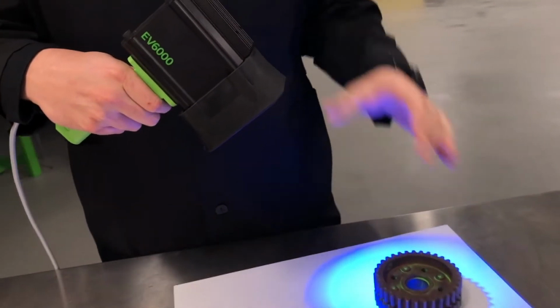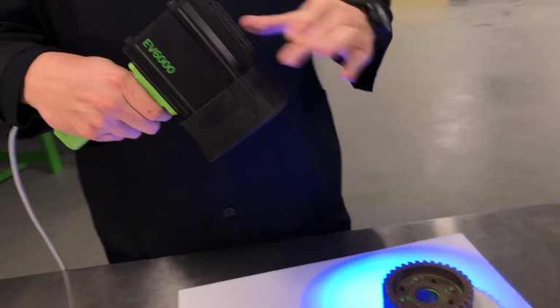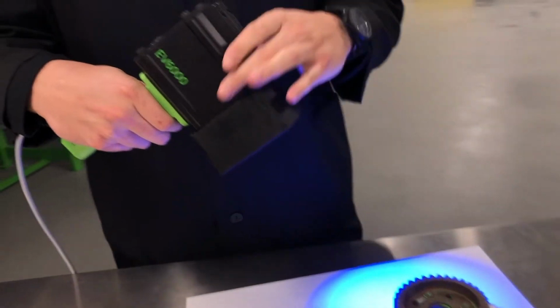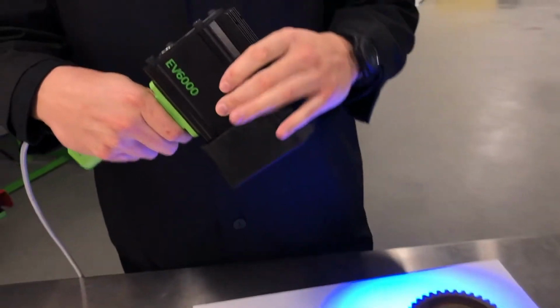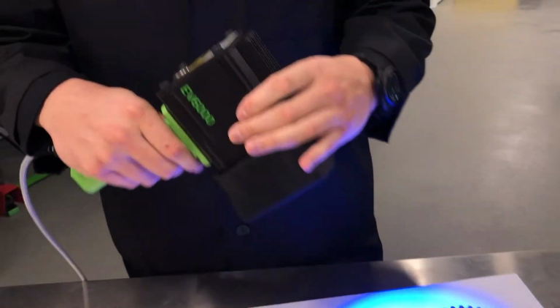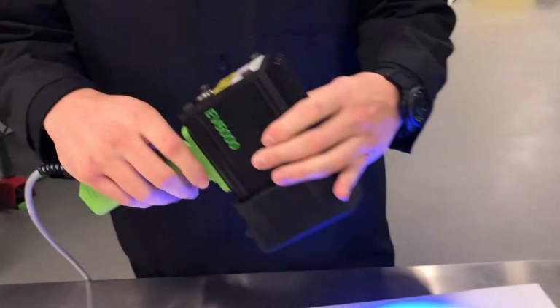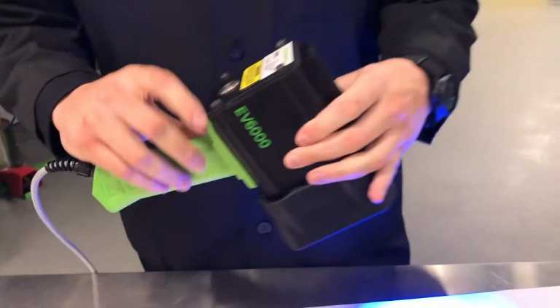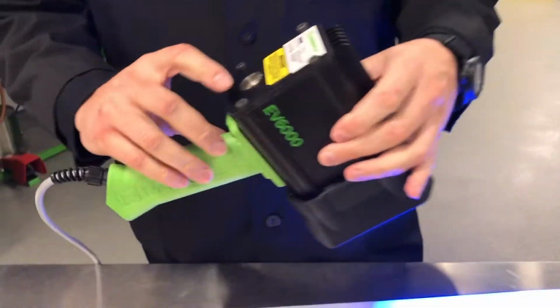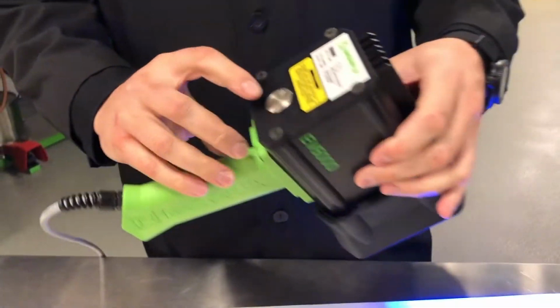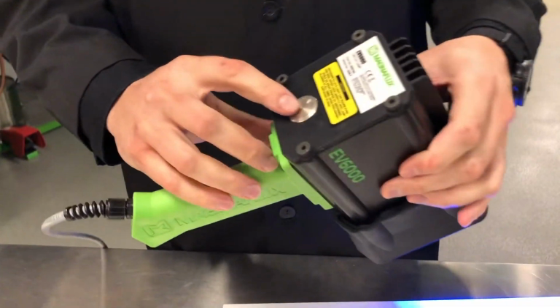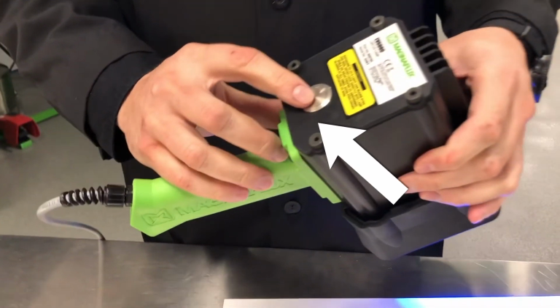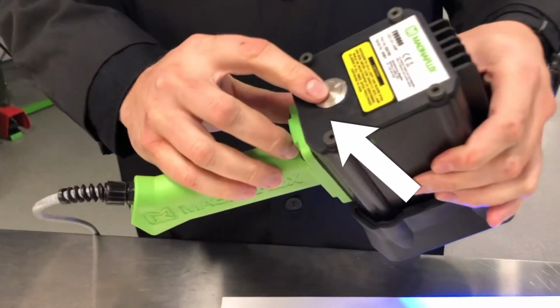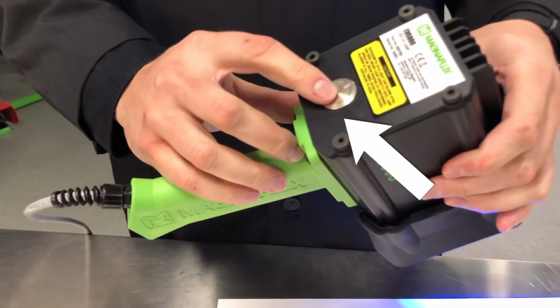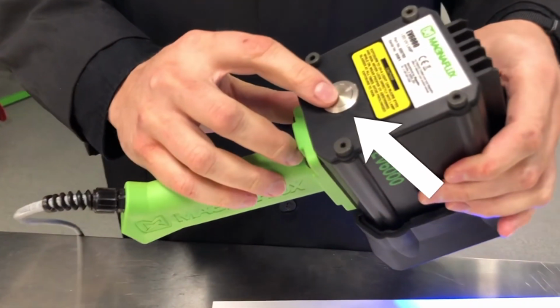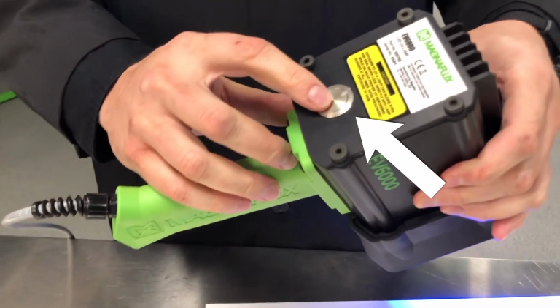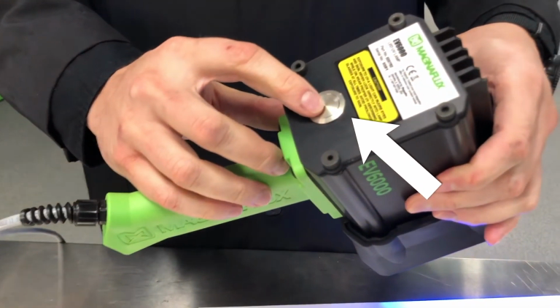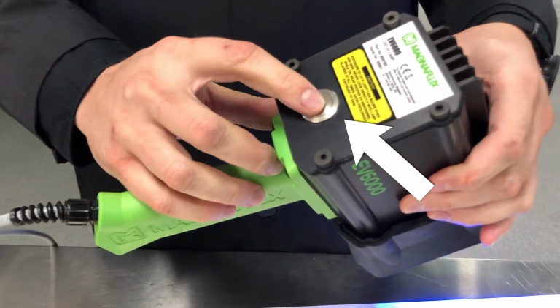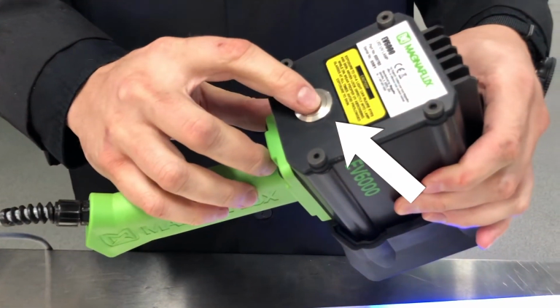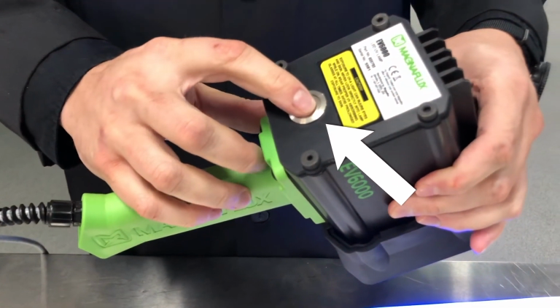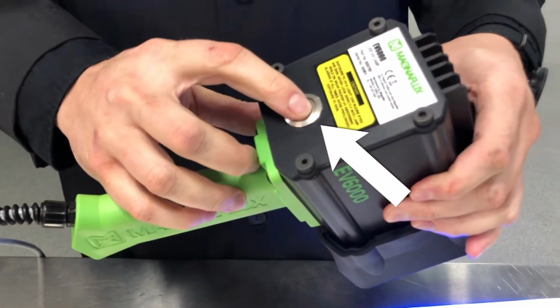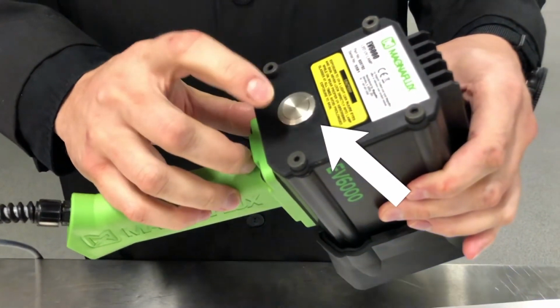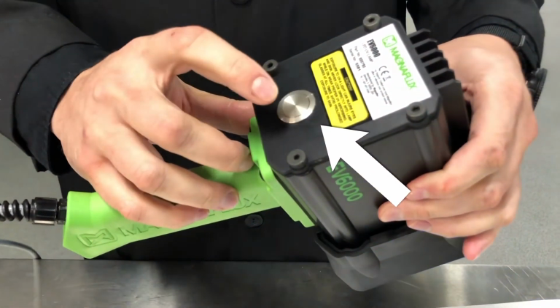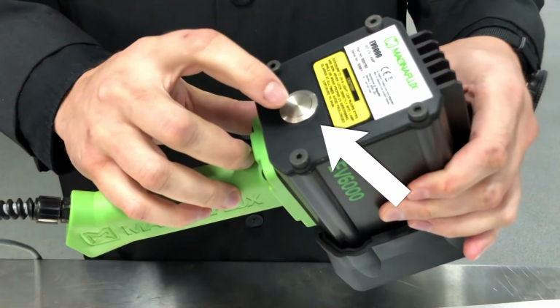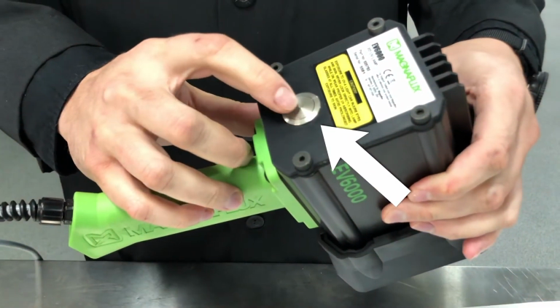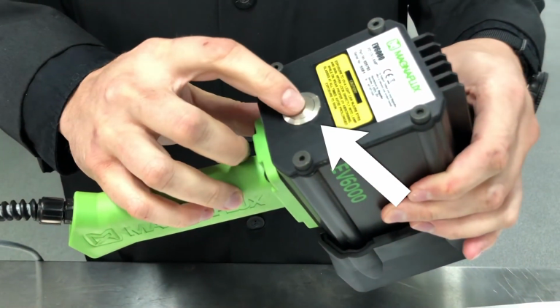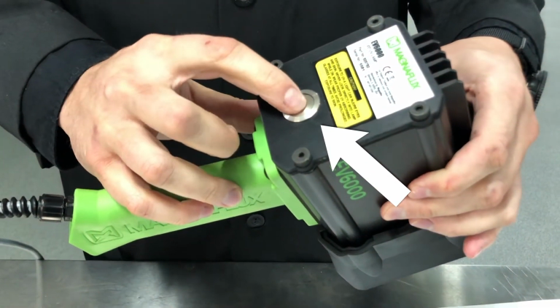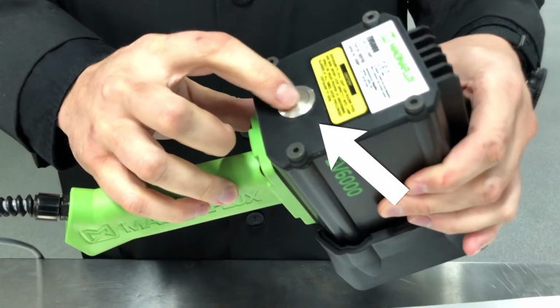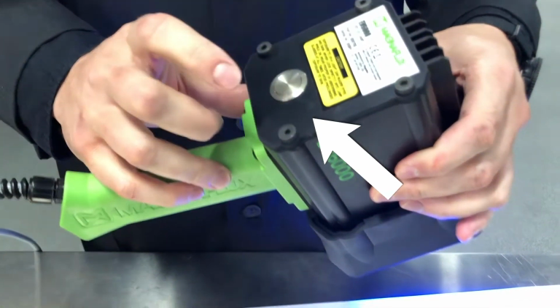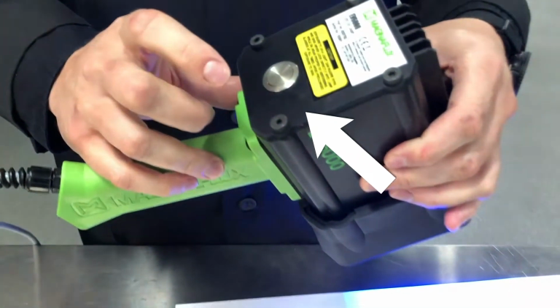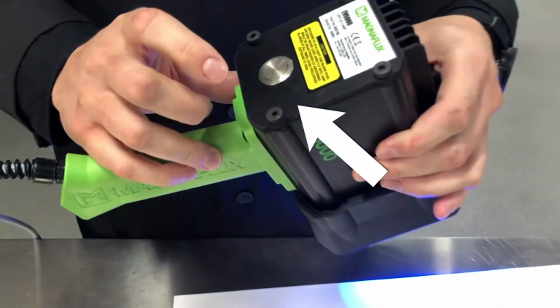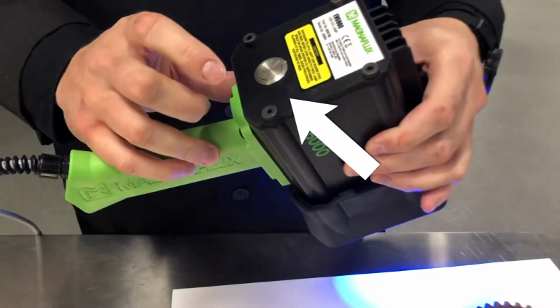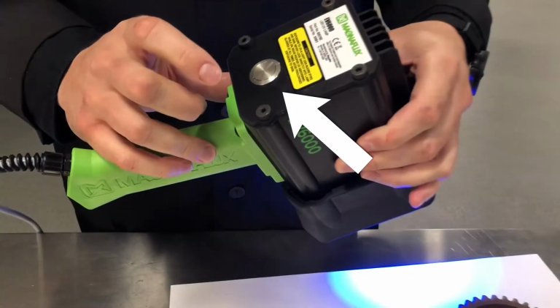It's operated by this sealed switch just in the back — single press on and off for that lamp.